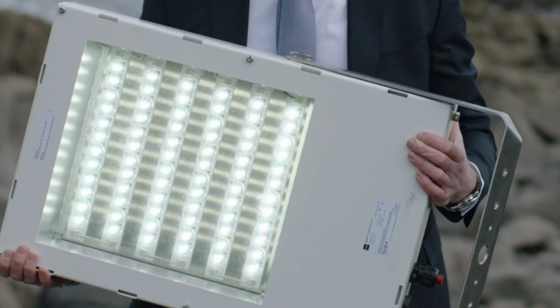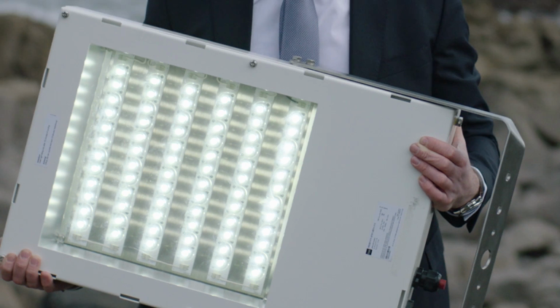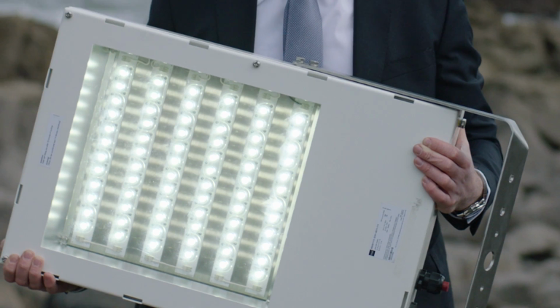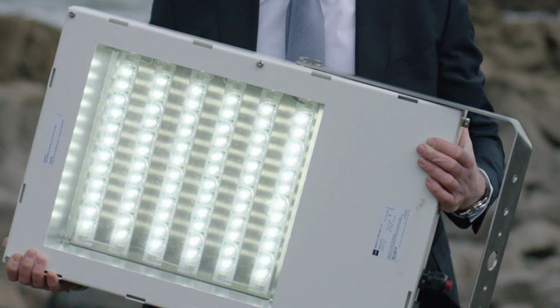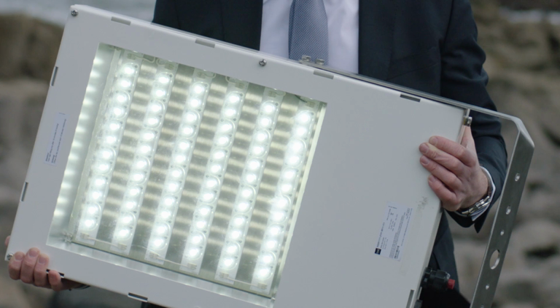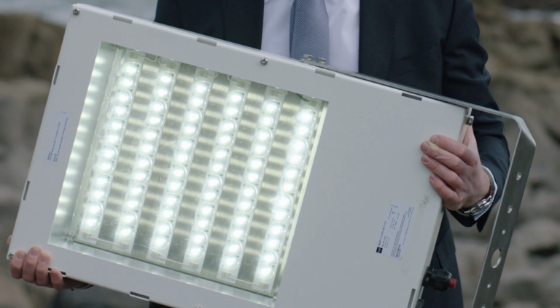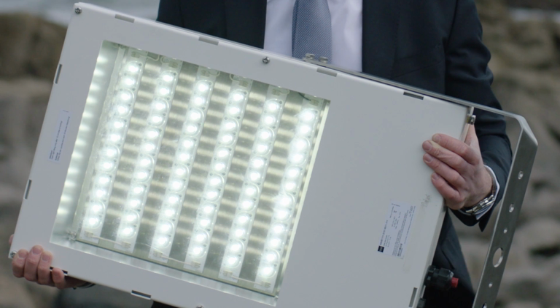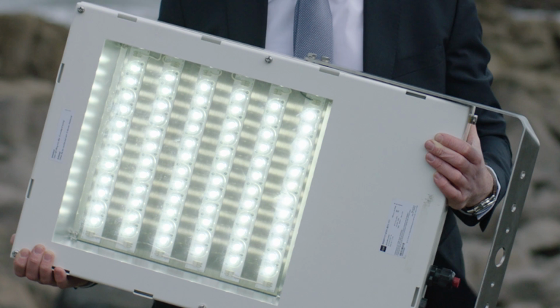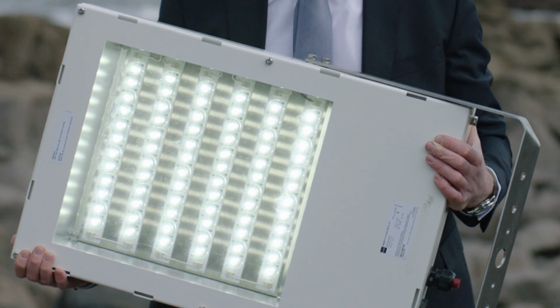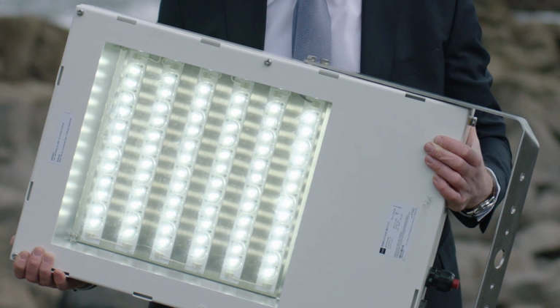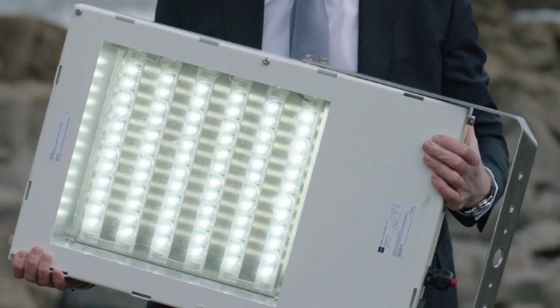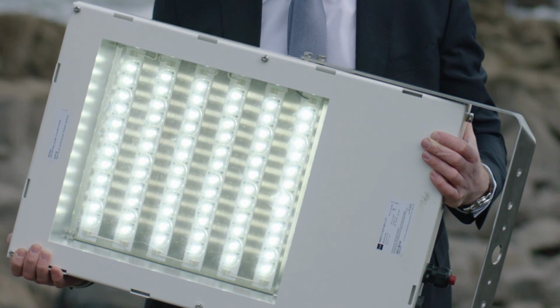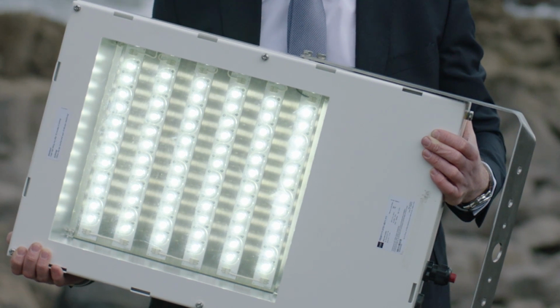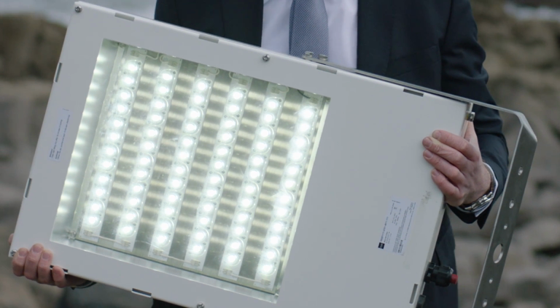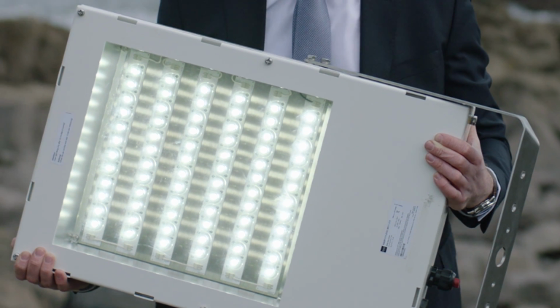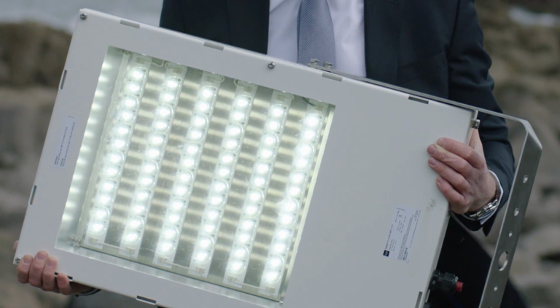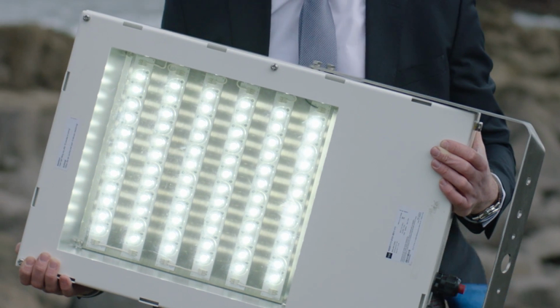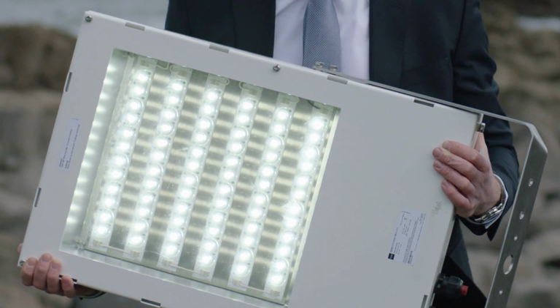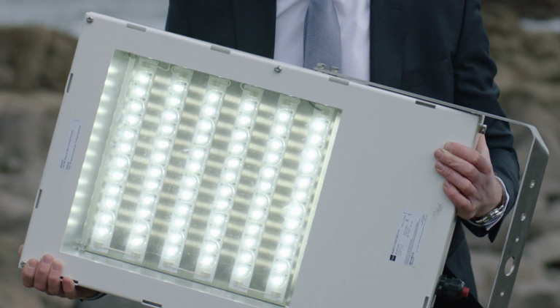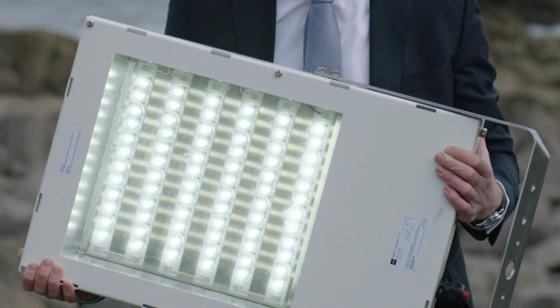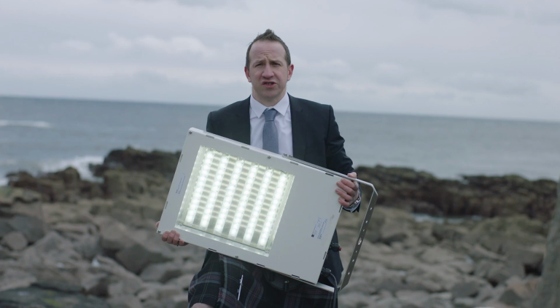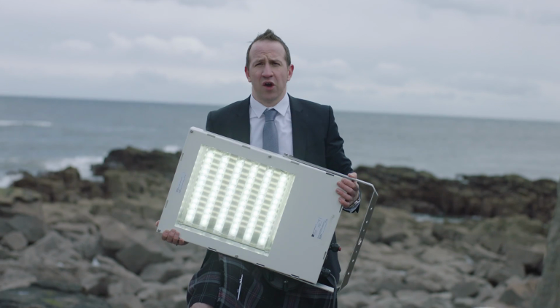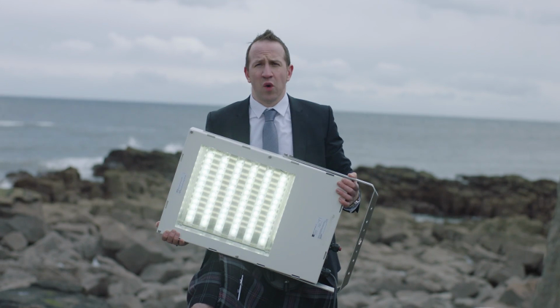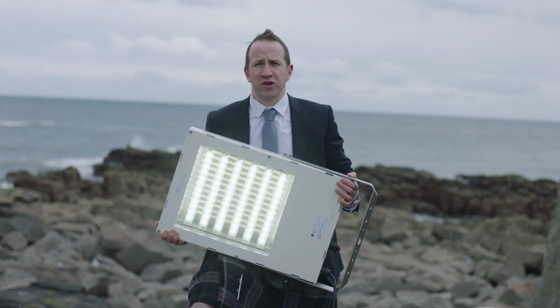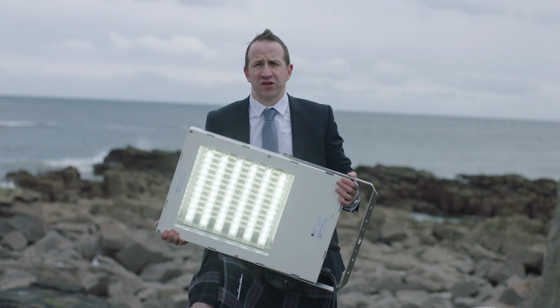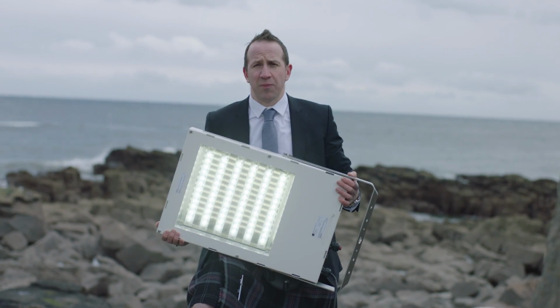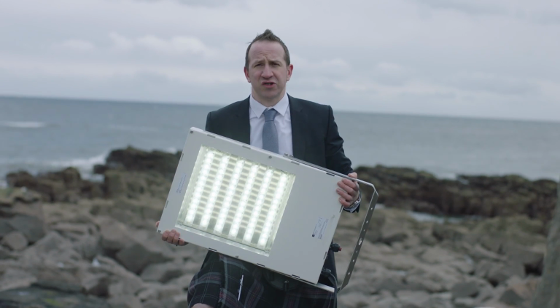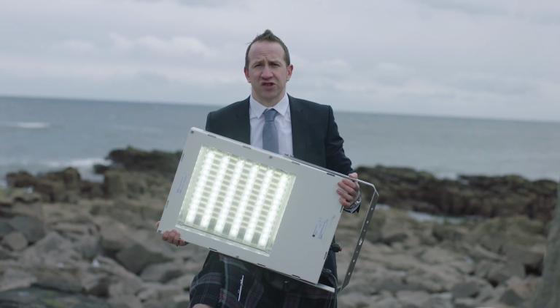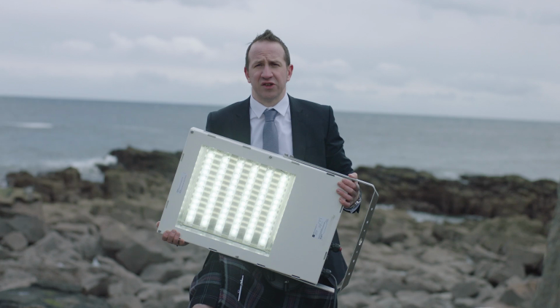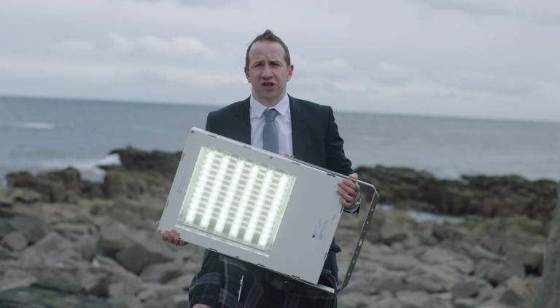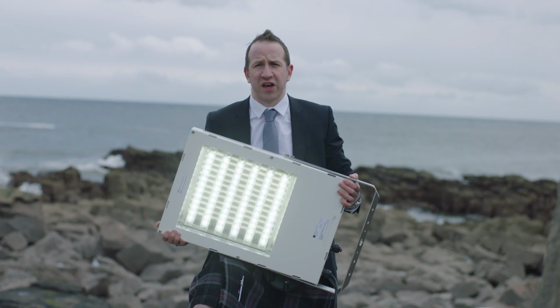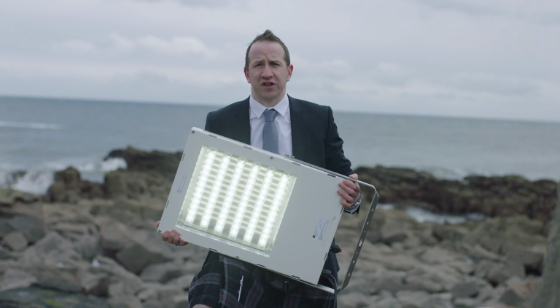The best part is the 6525 series LED floodlight is also seawater resistant, owing to its robust stainless steel casing.